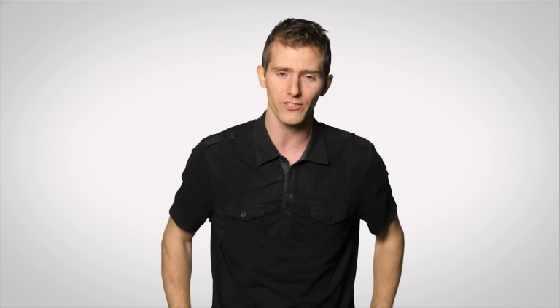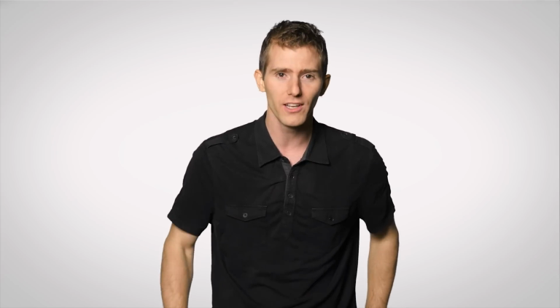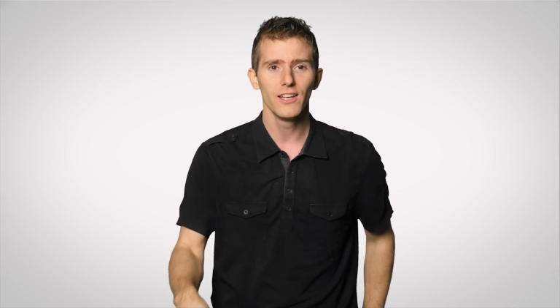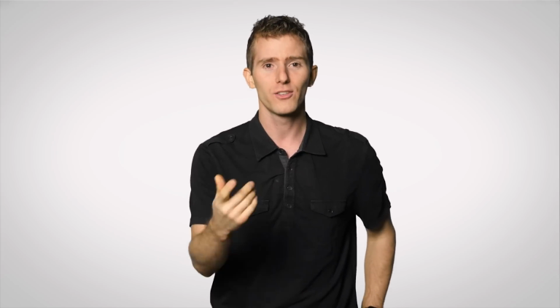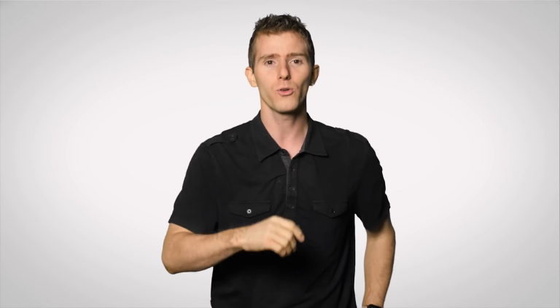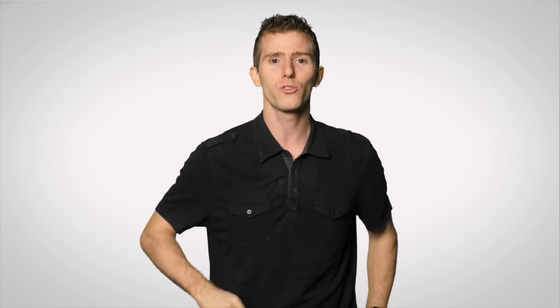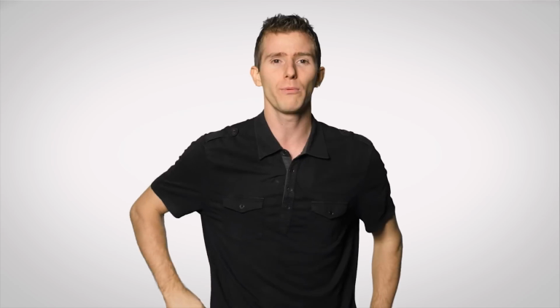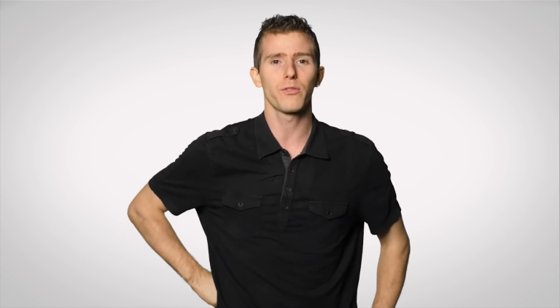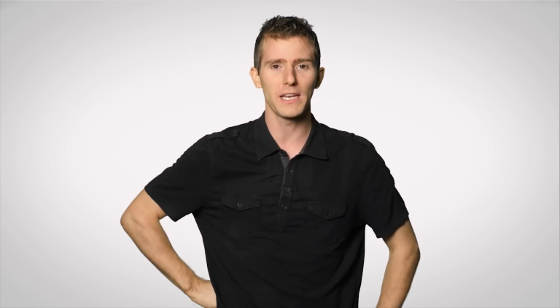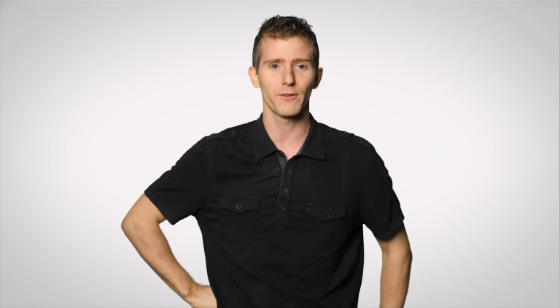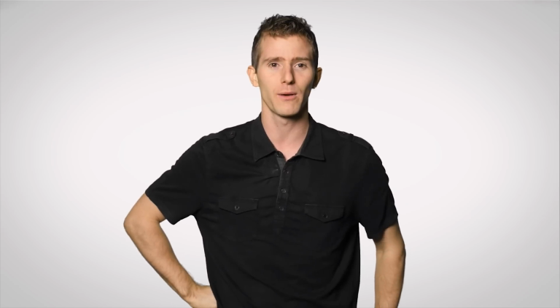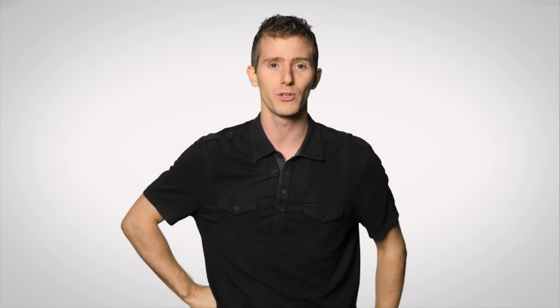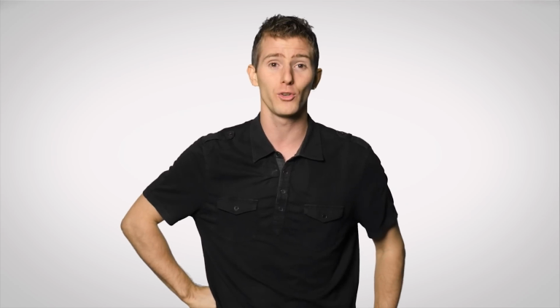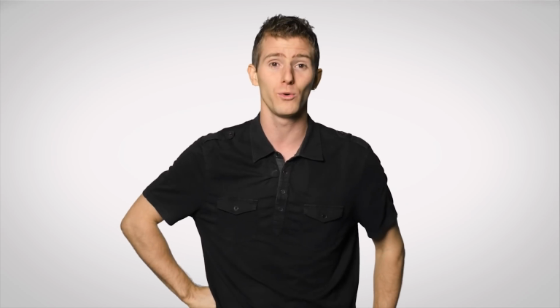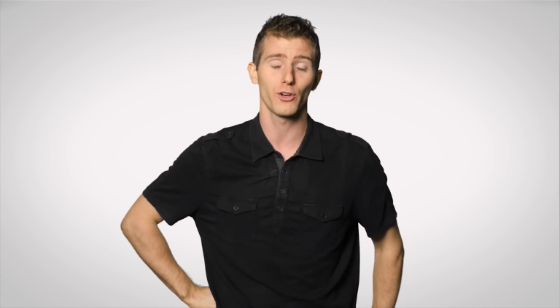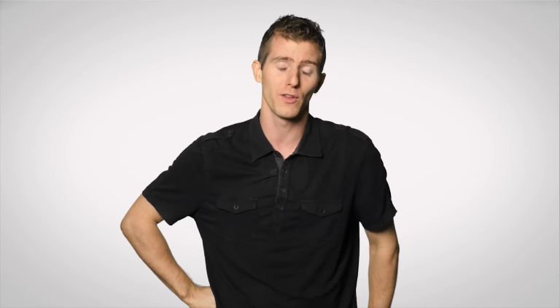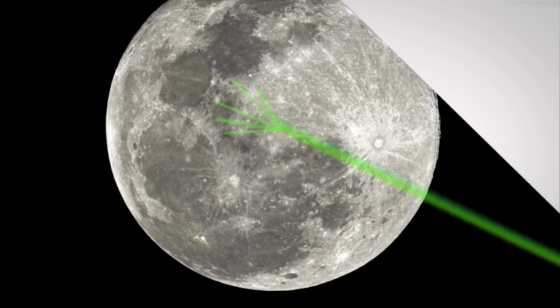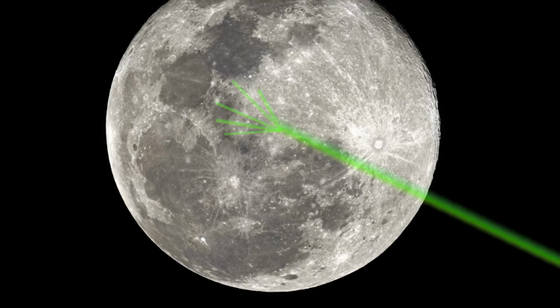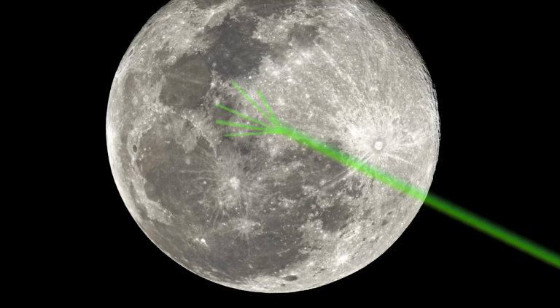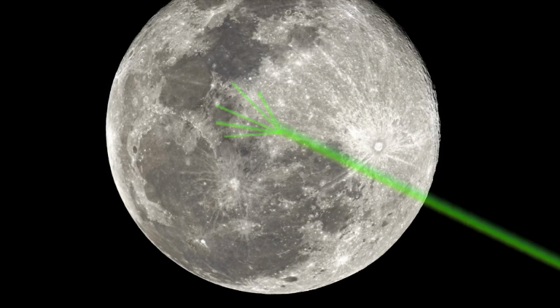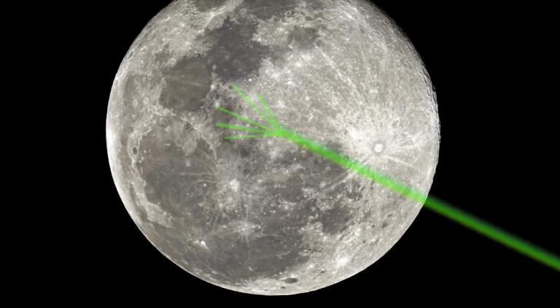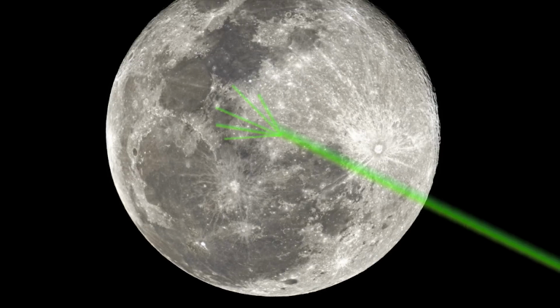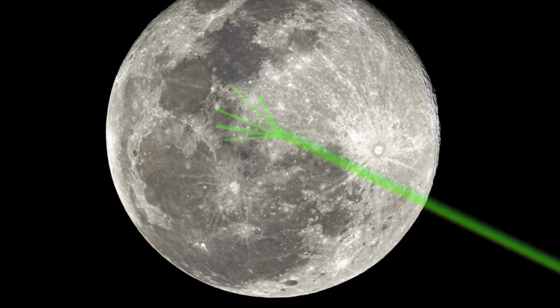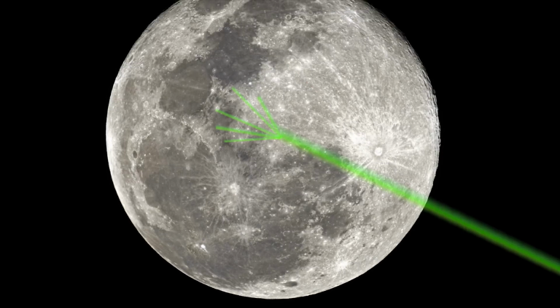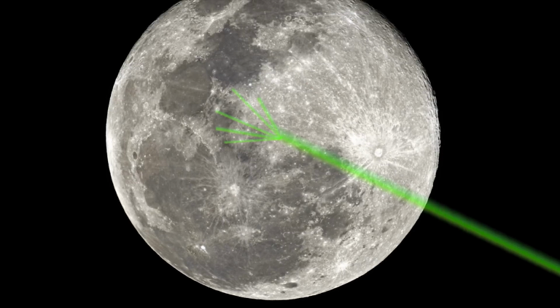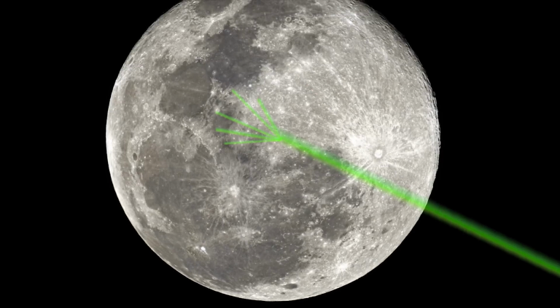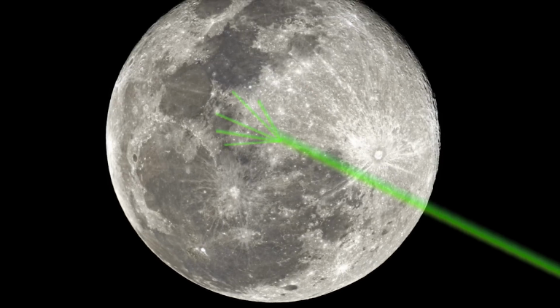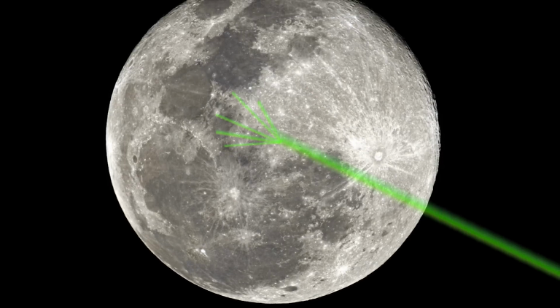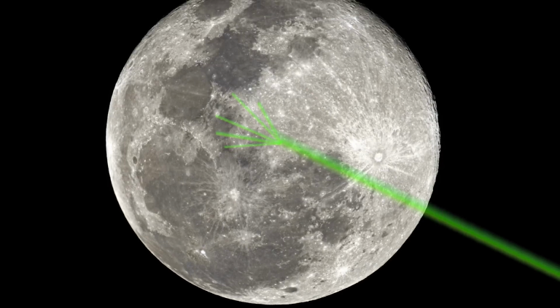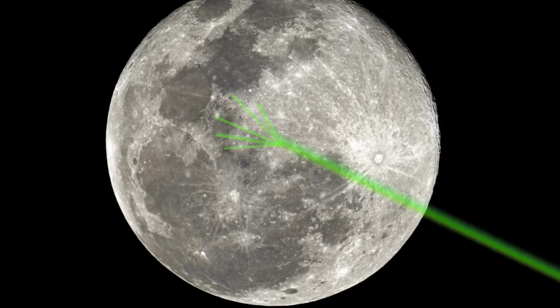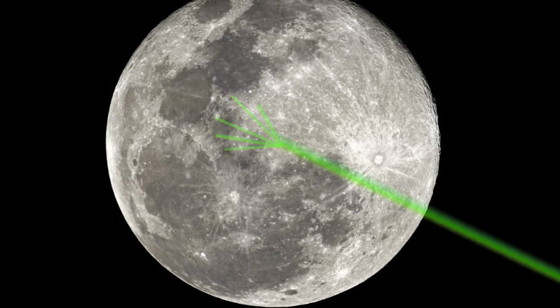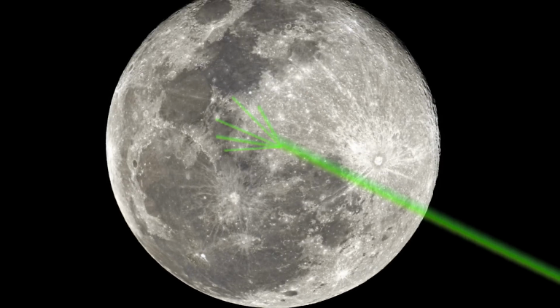Just don't hold your breath waiting for someone to turn the moon into, oh, I don't know, a space station.